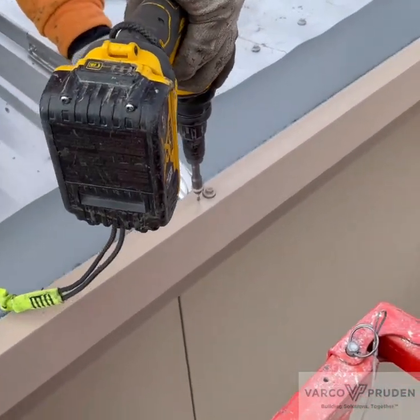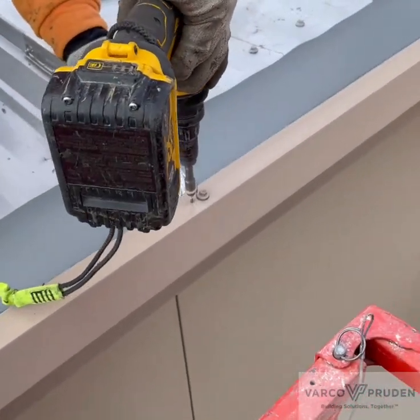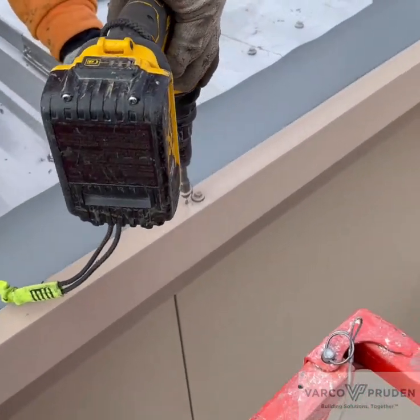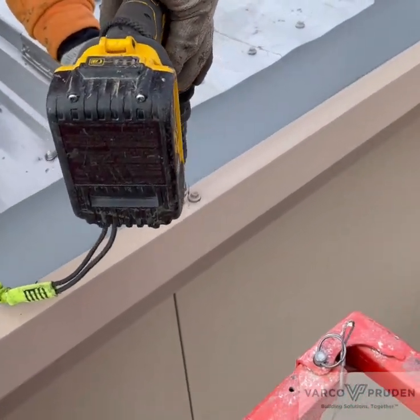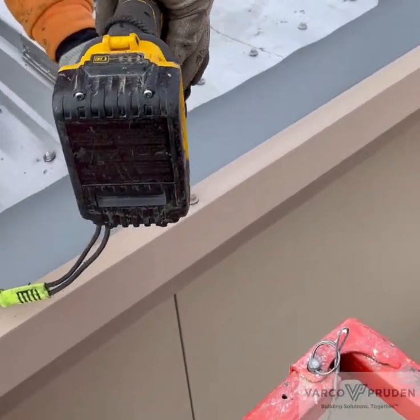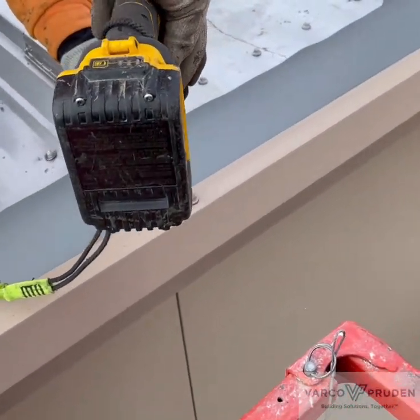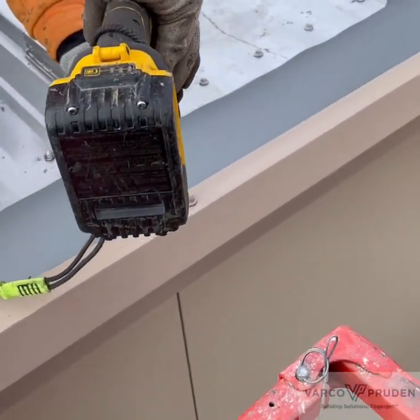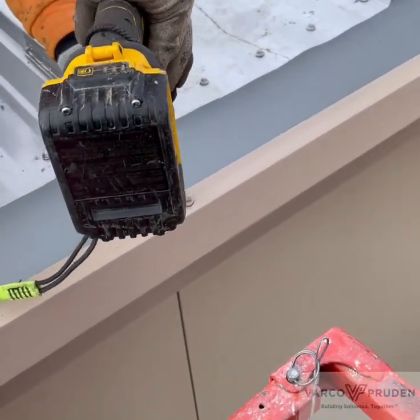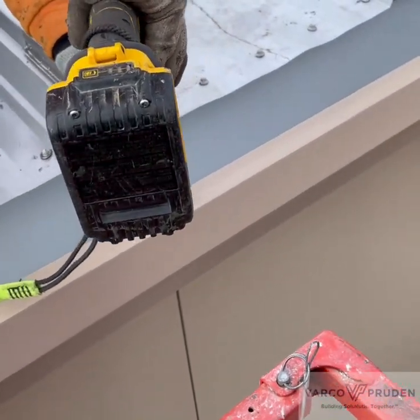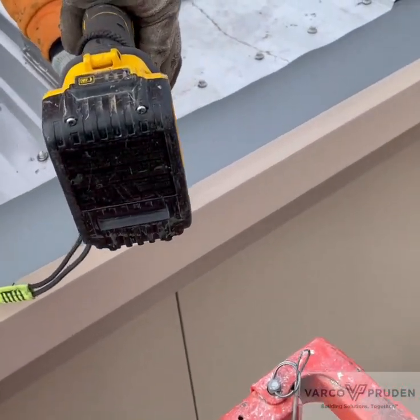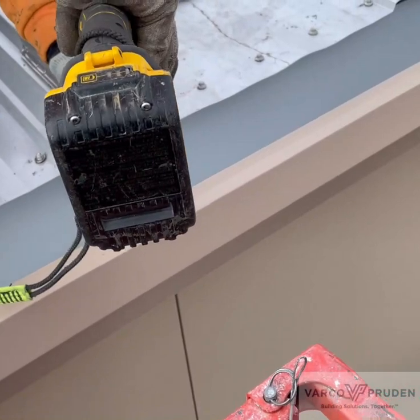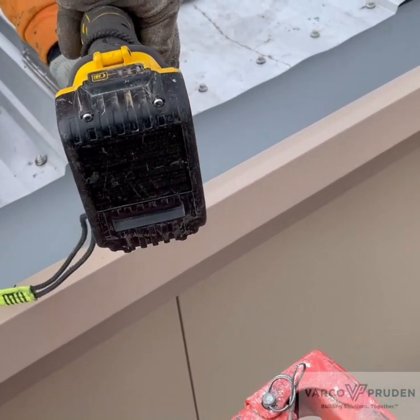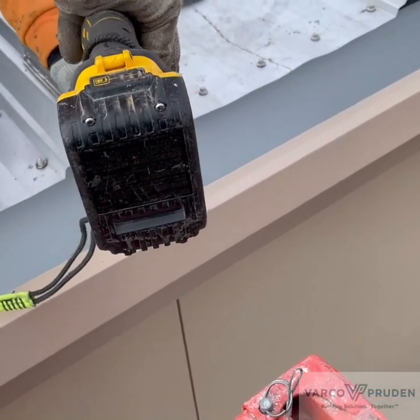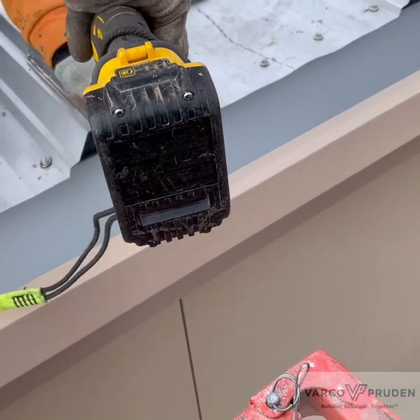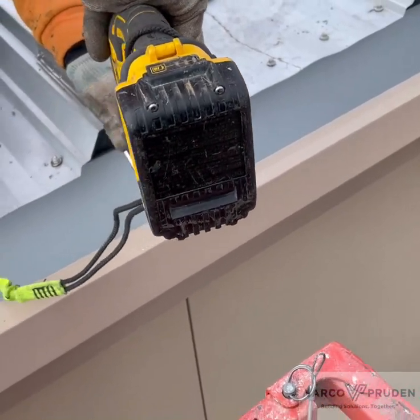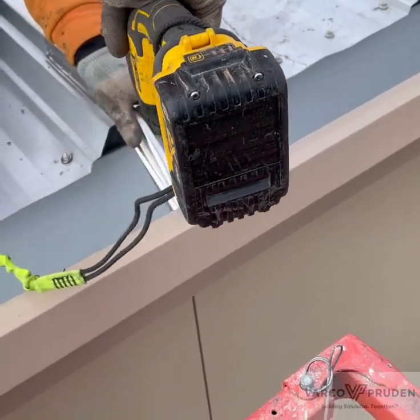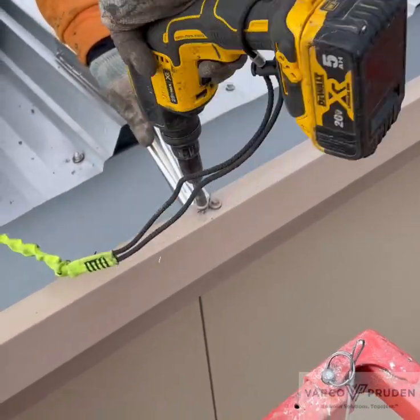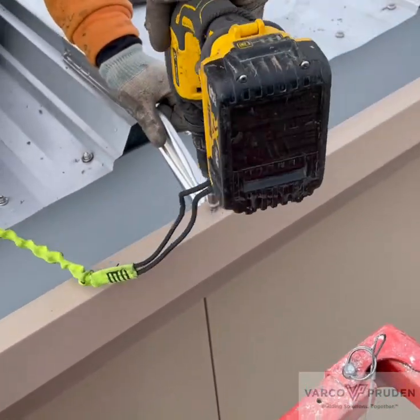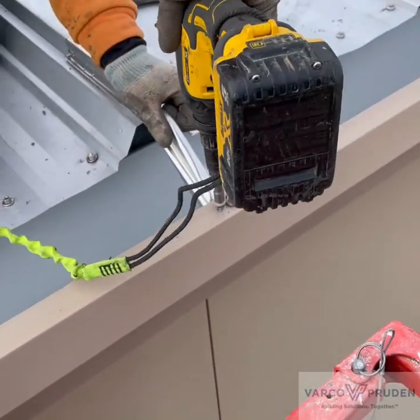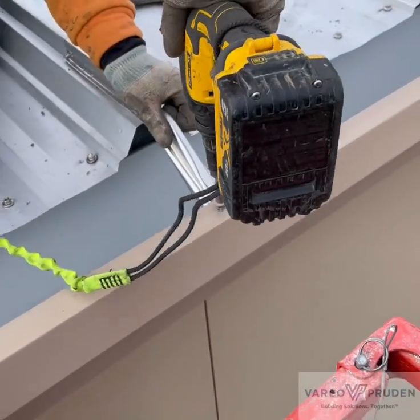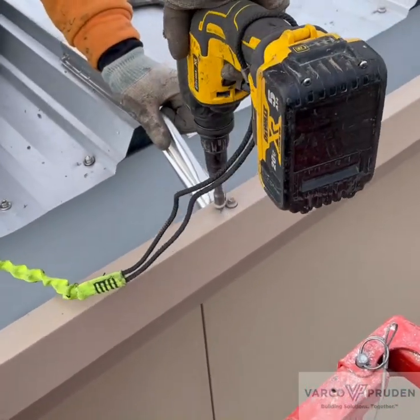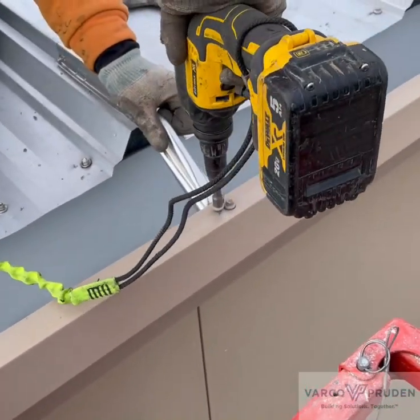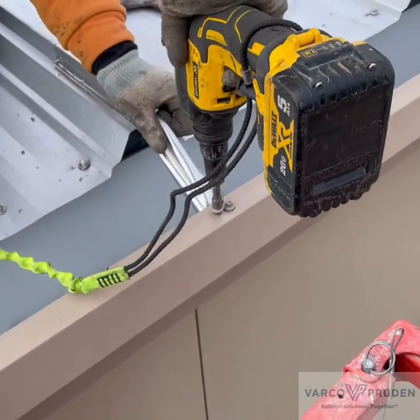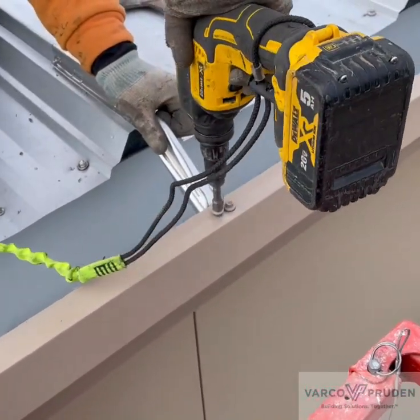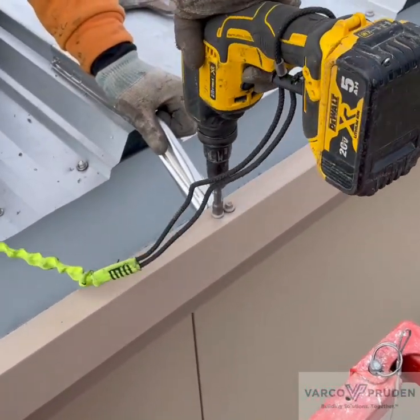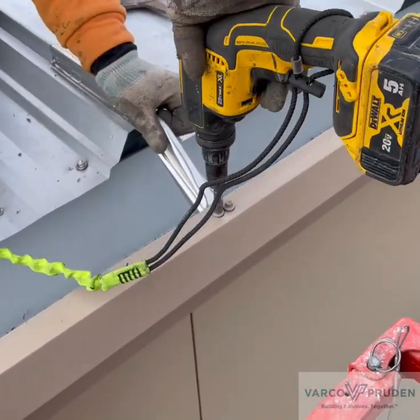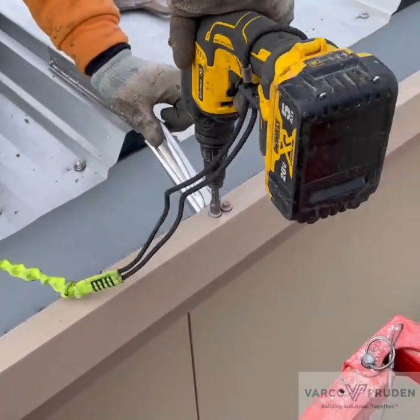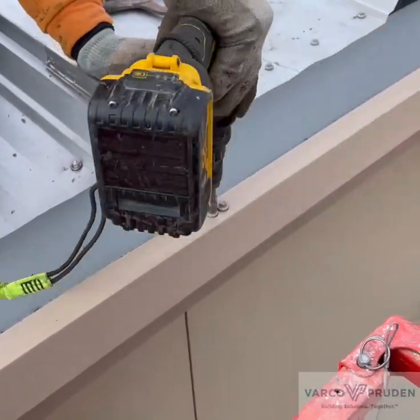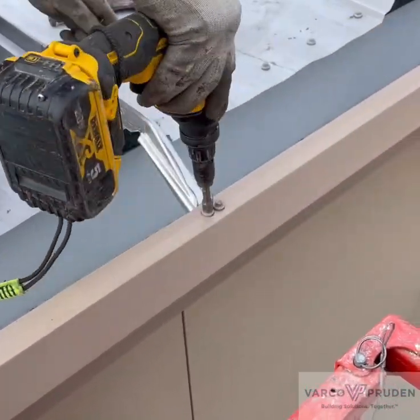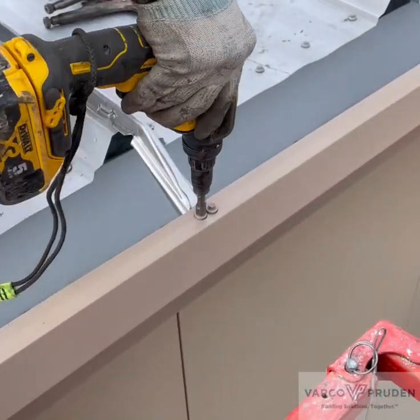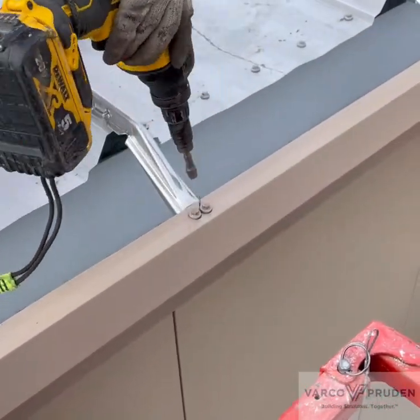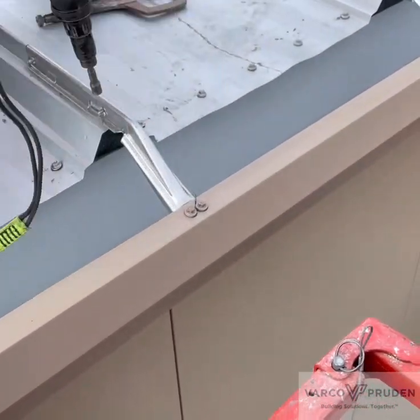This concludes the video. Make sure you follow the erection drawings and details.